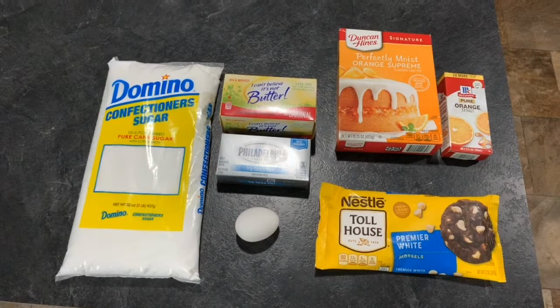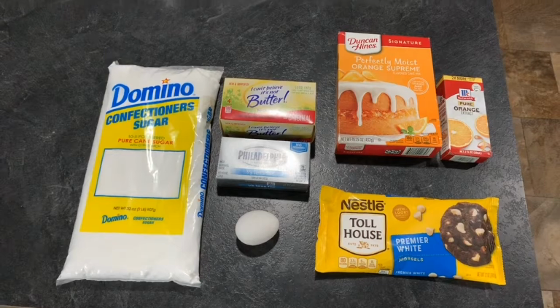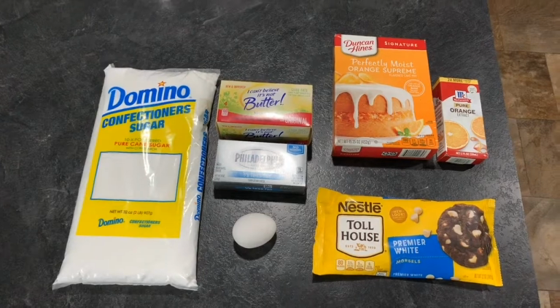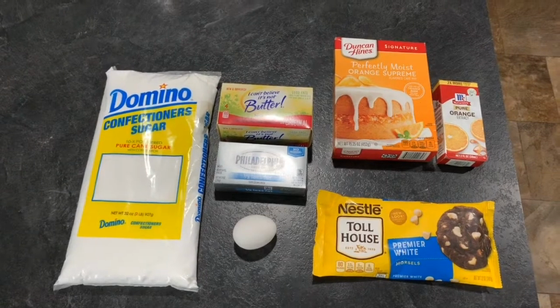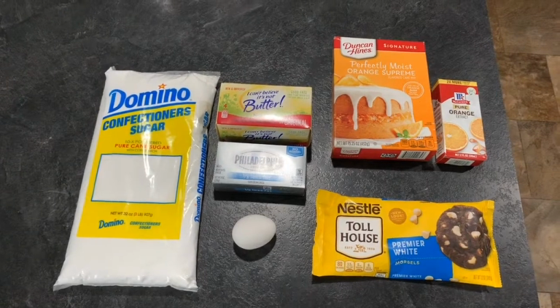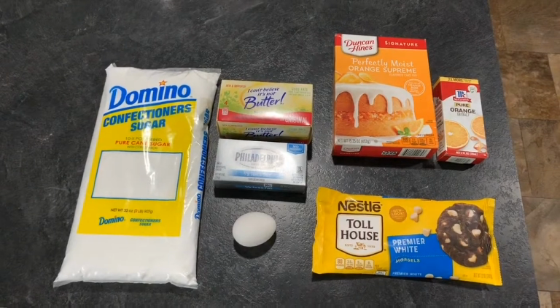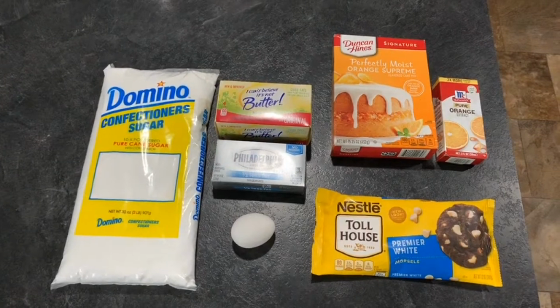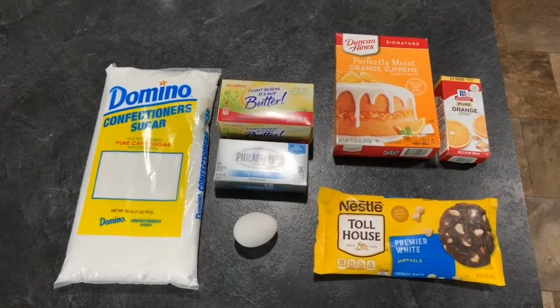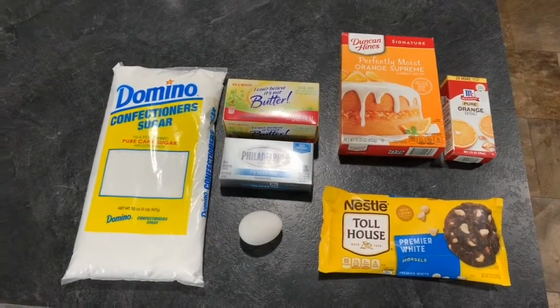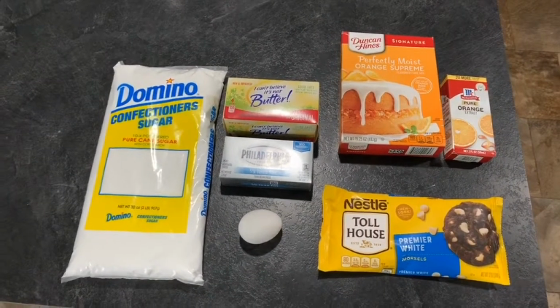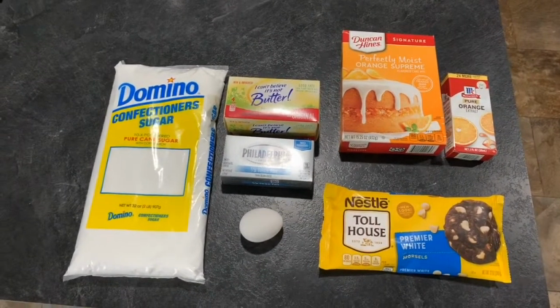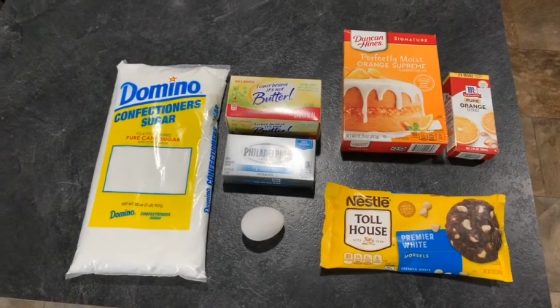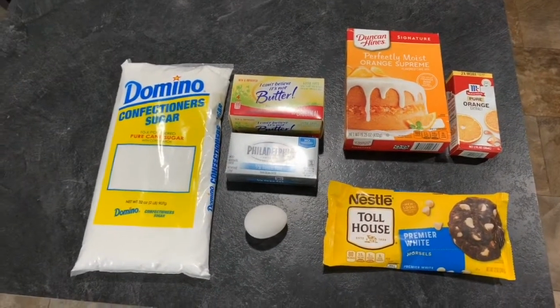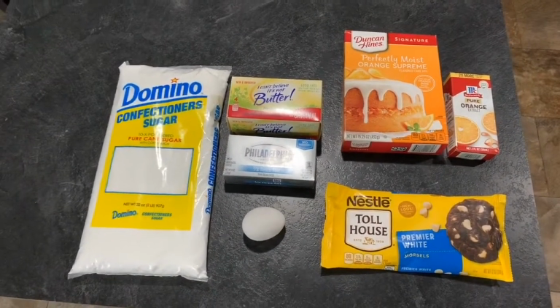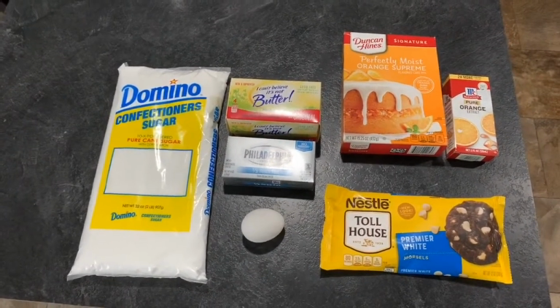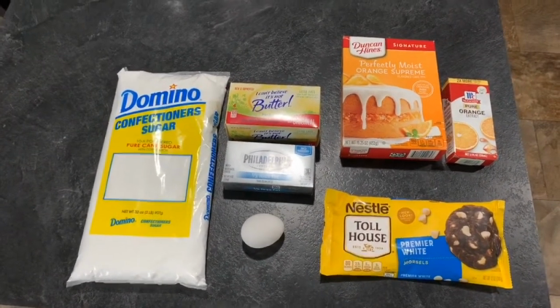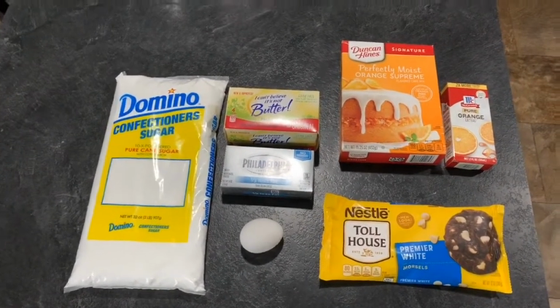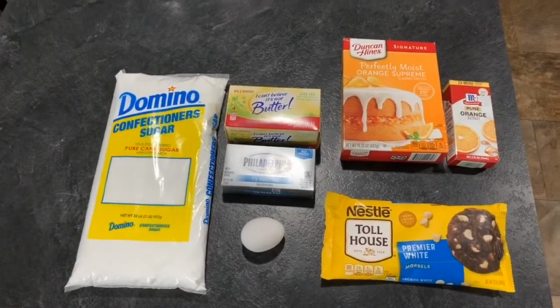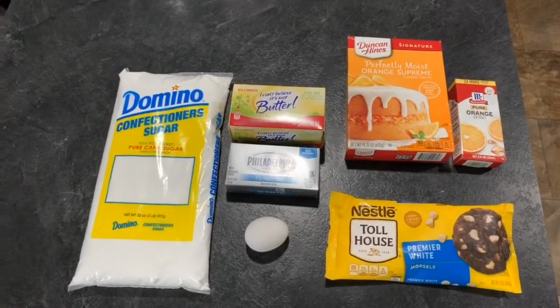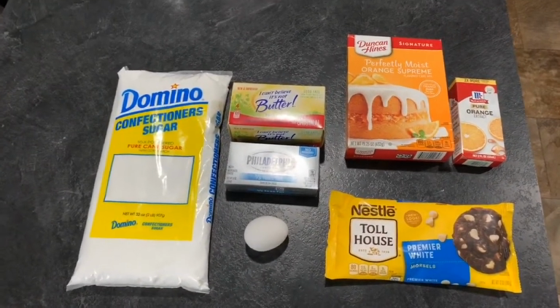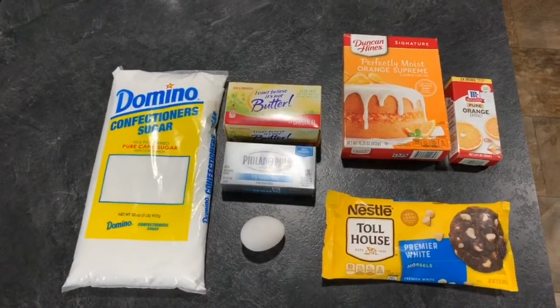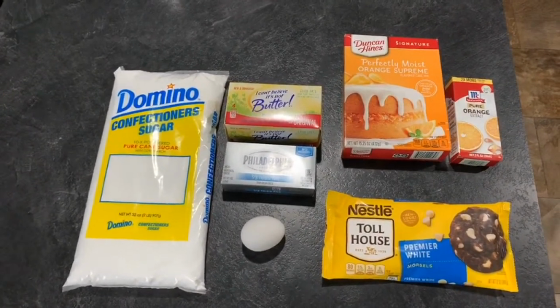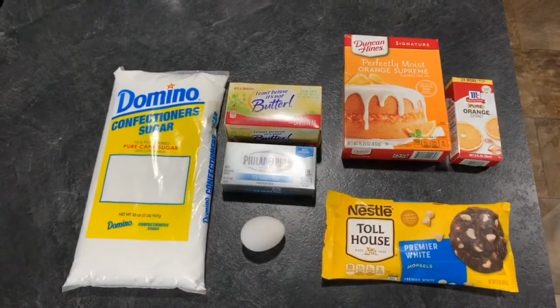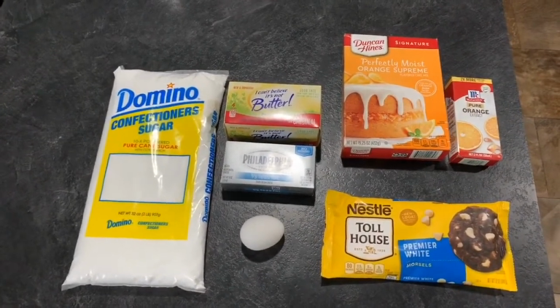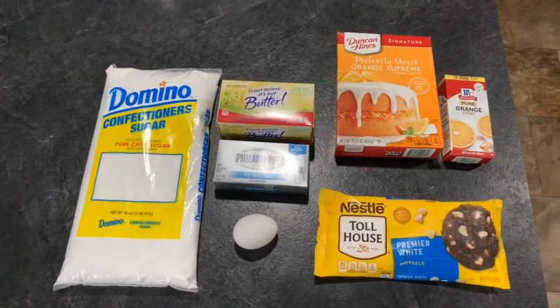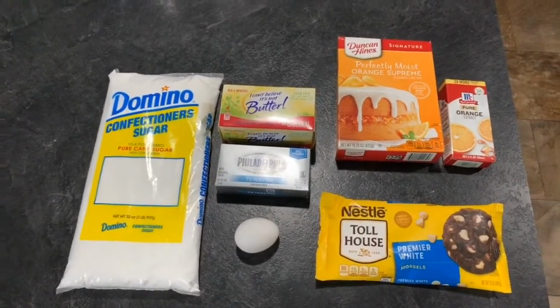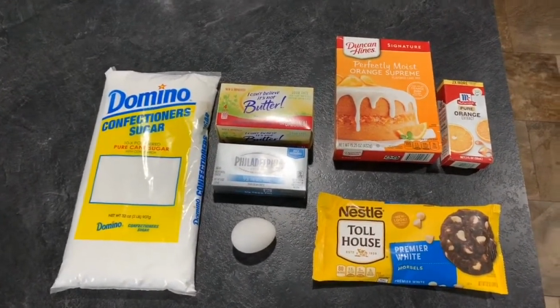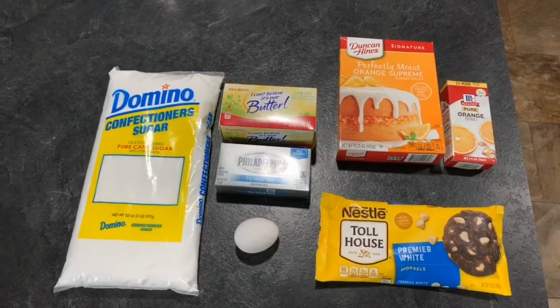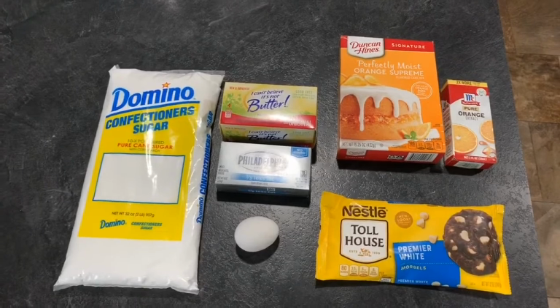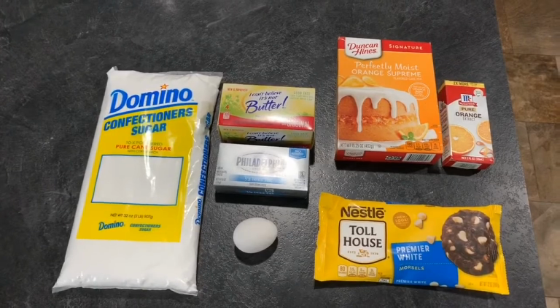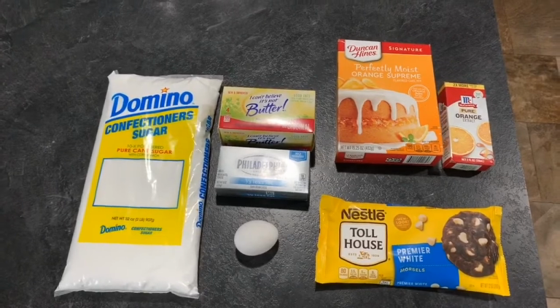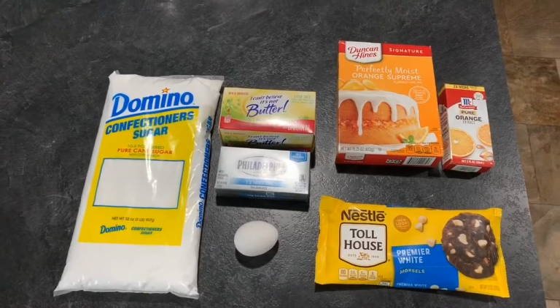Today on Cooking with Kyle, we will be making creamsicle orange cake mix cookies.